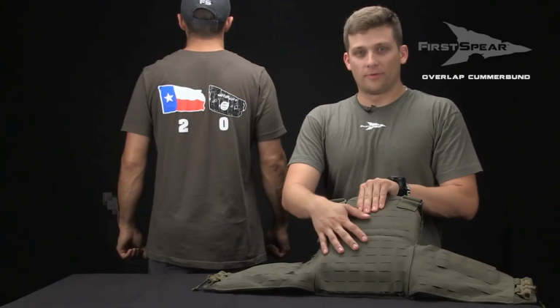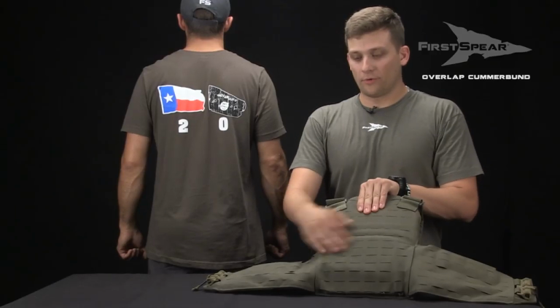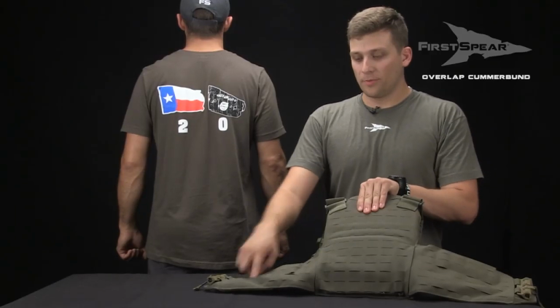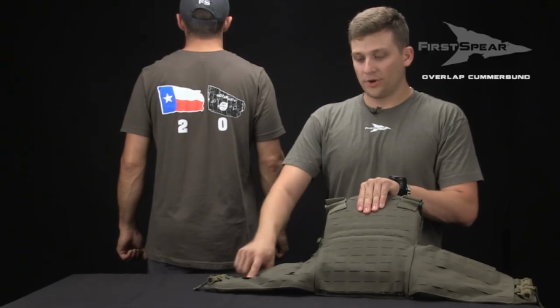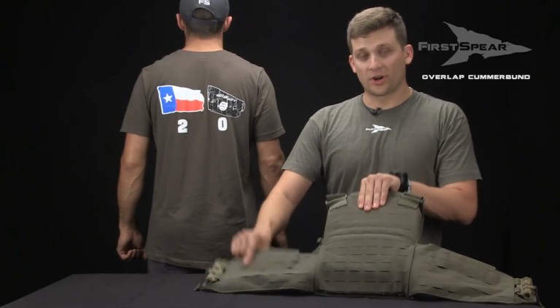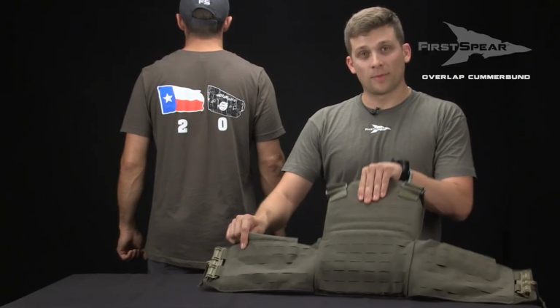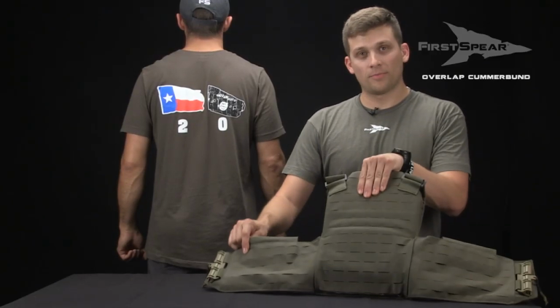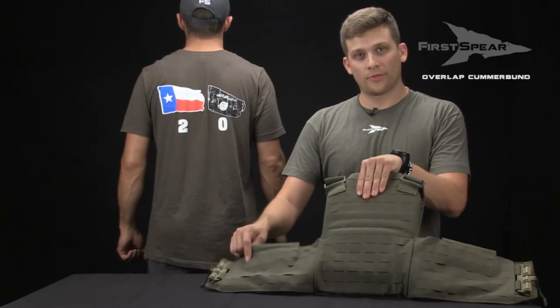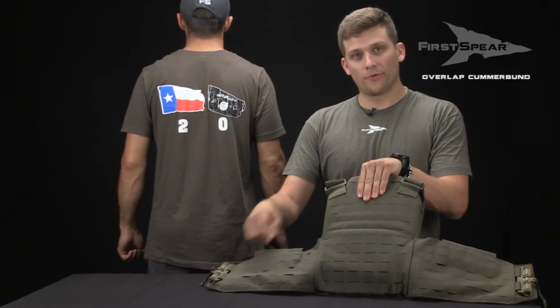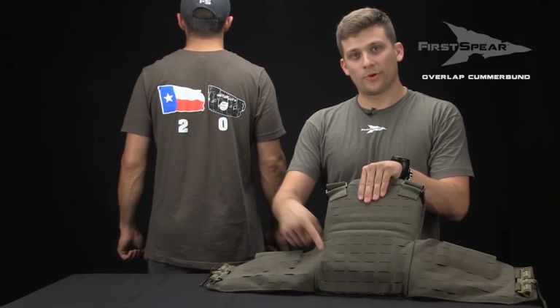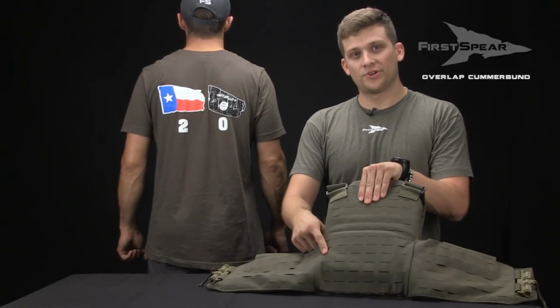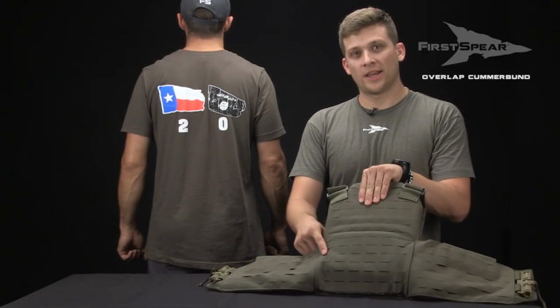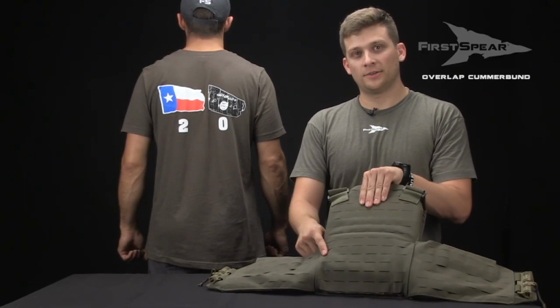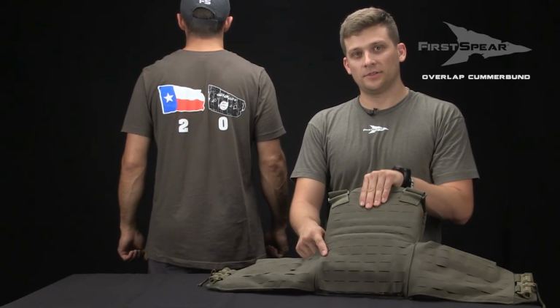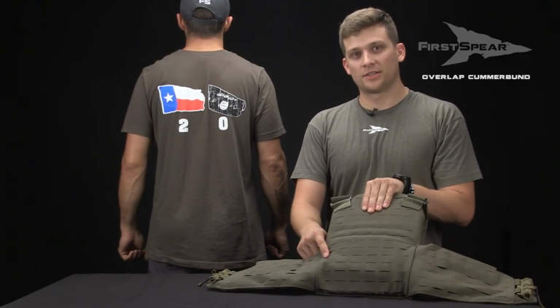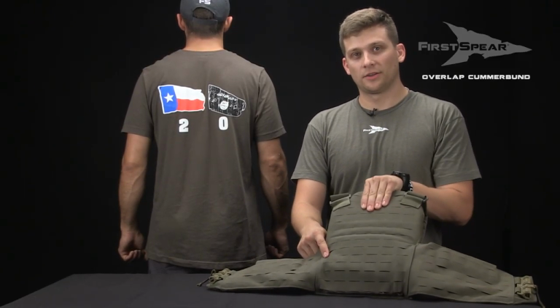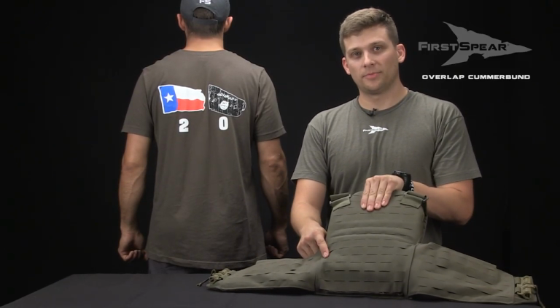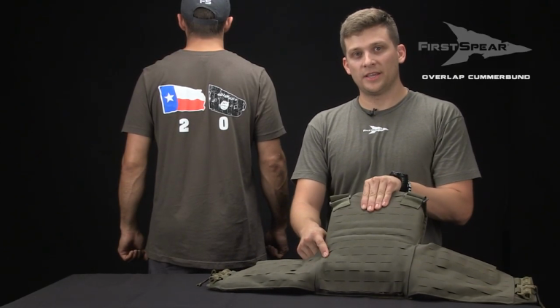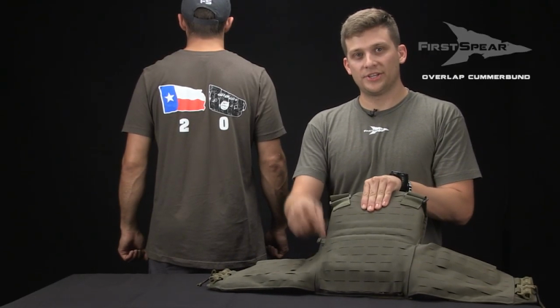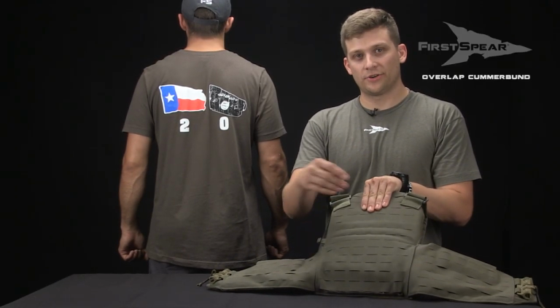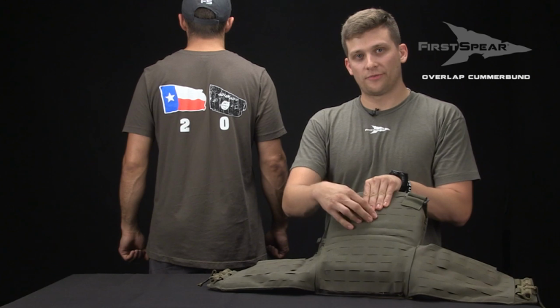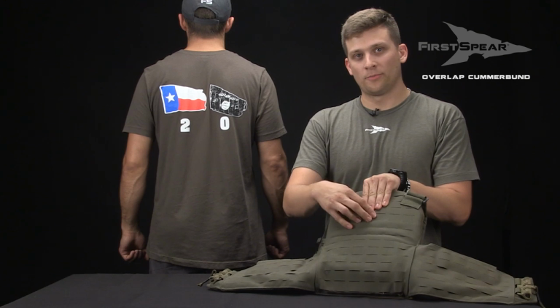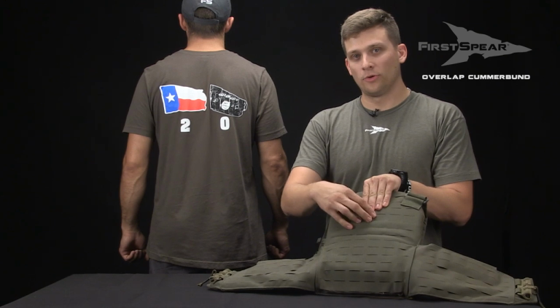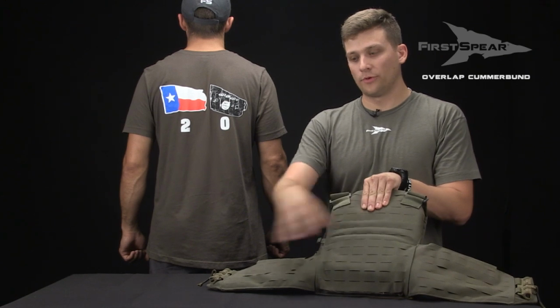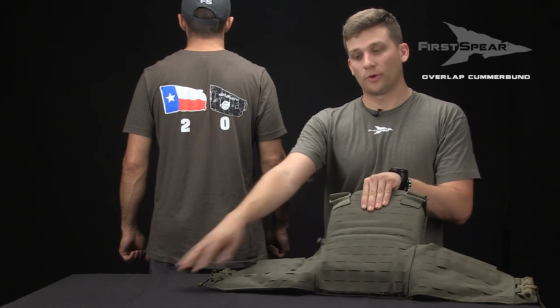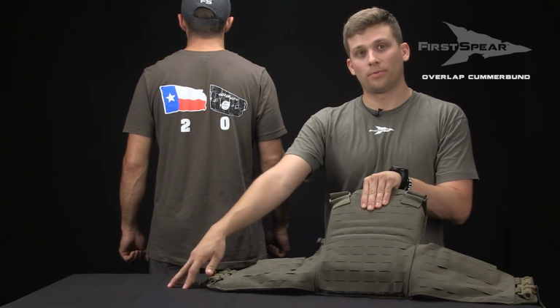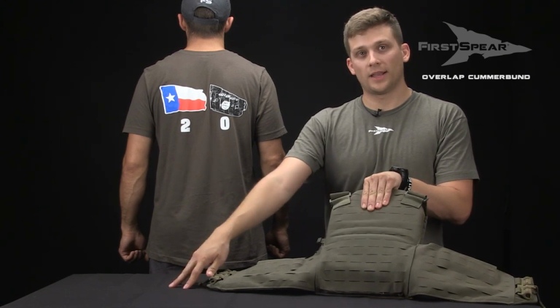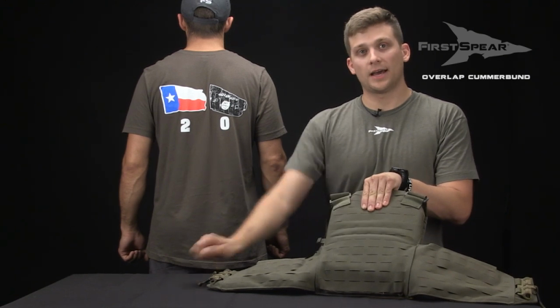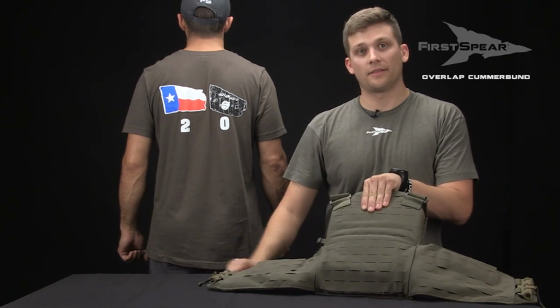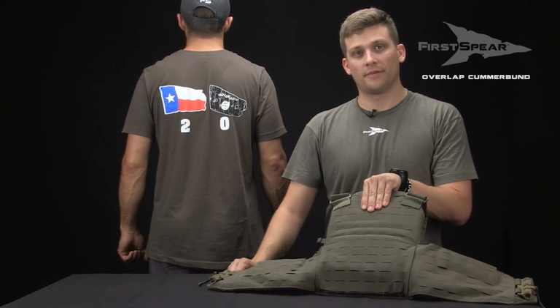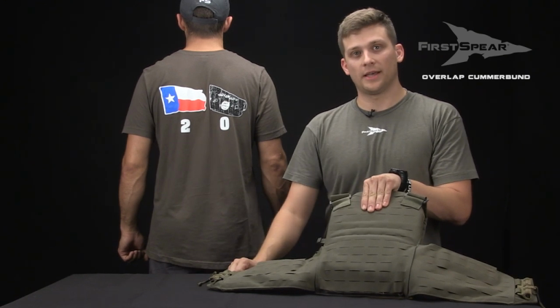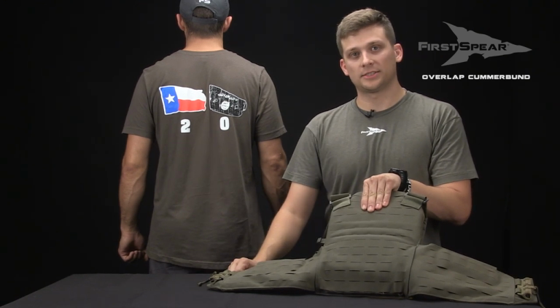Before you put your Cumberbund through the rear channel, it's a little bit easier if you move the rear plate out of the vest.